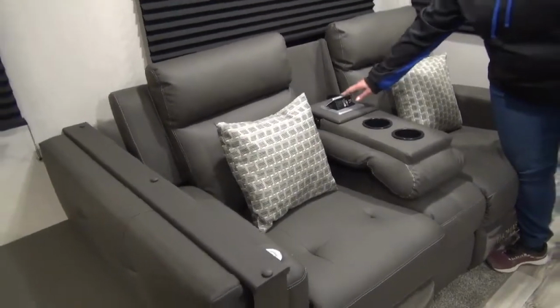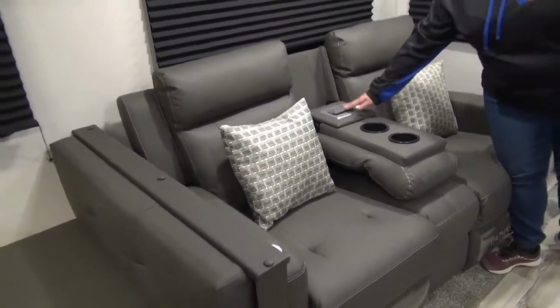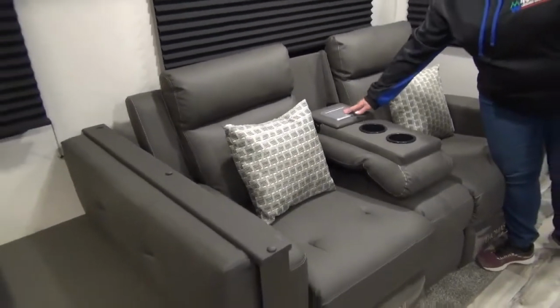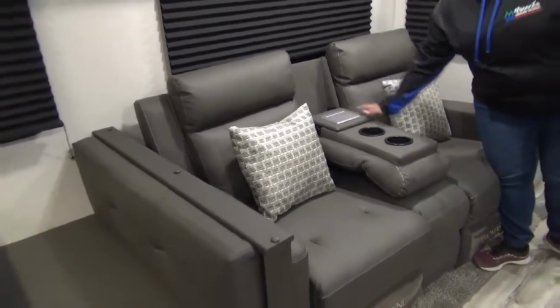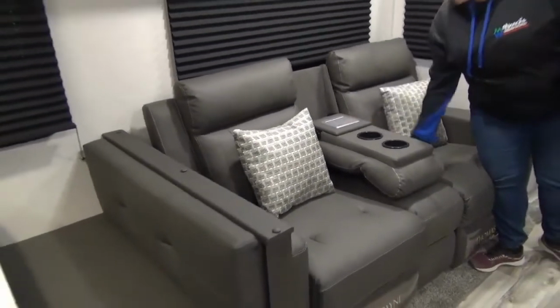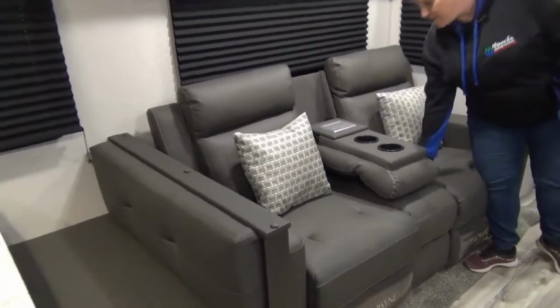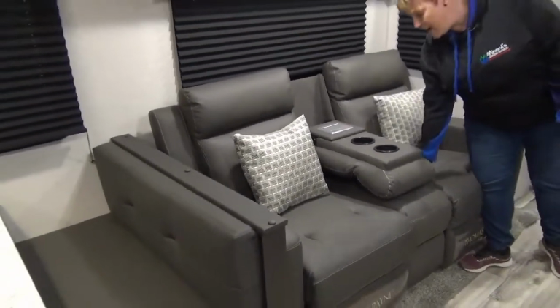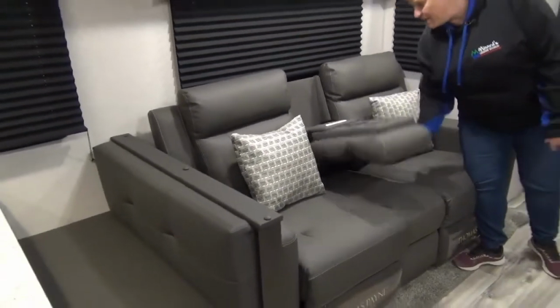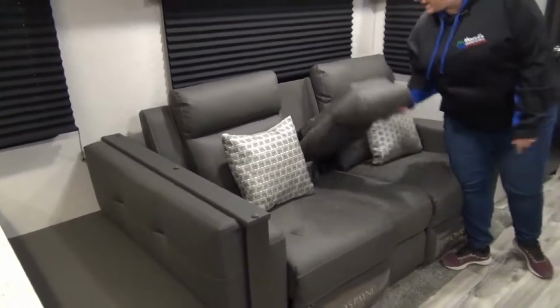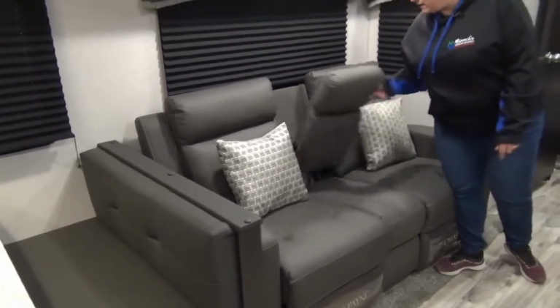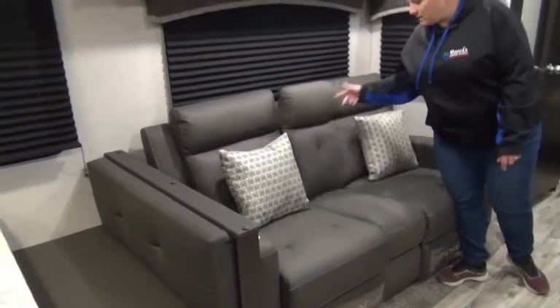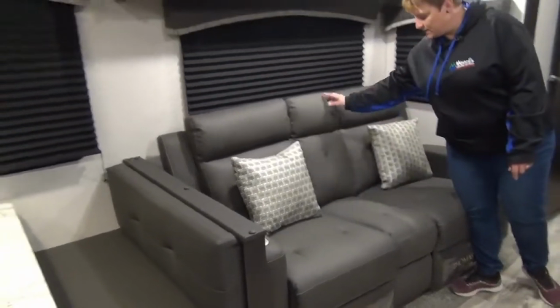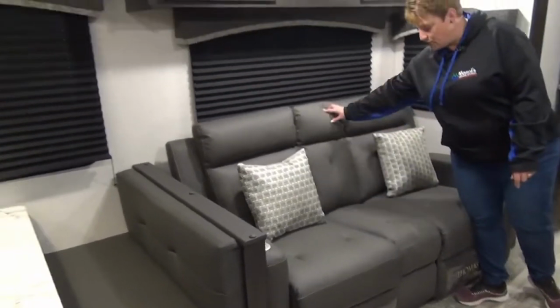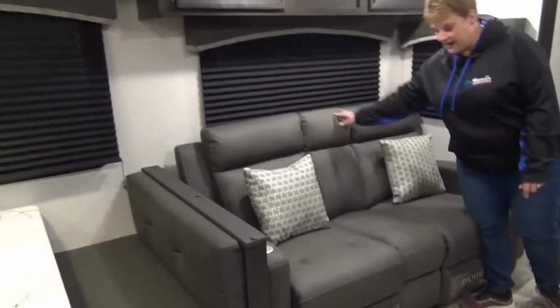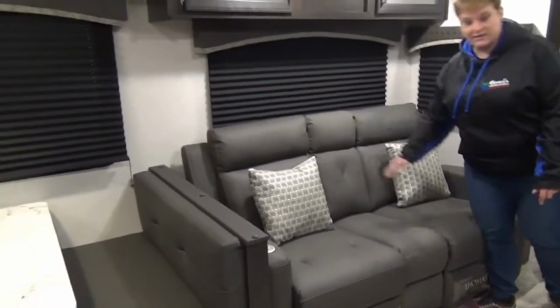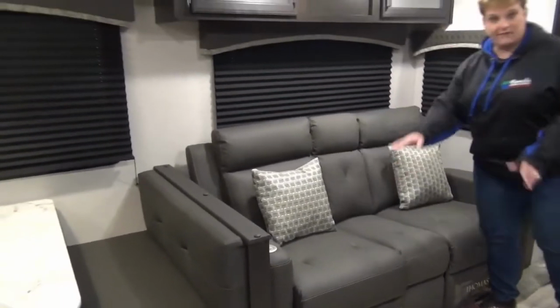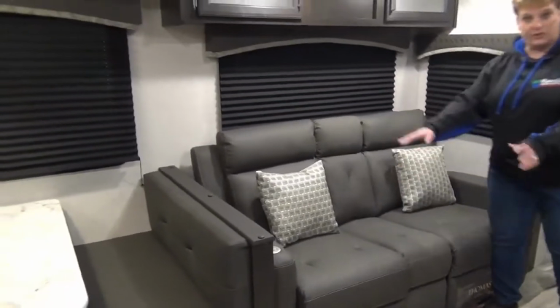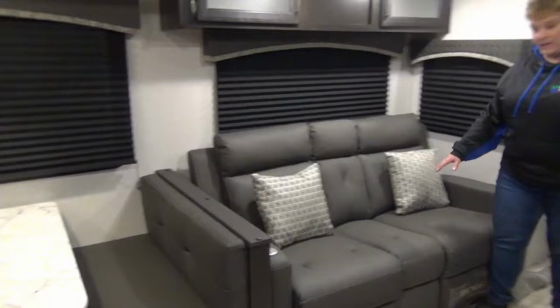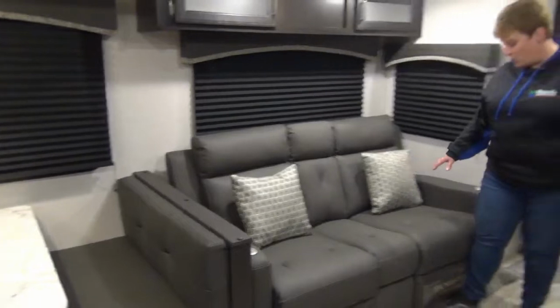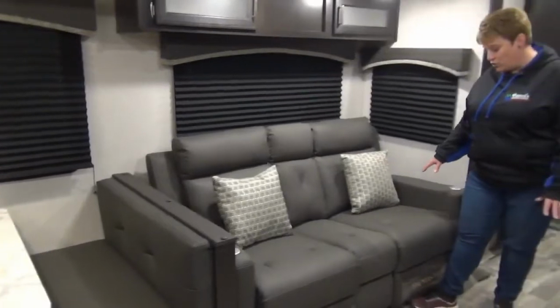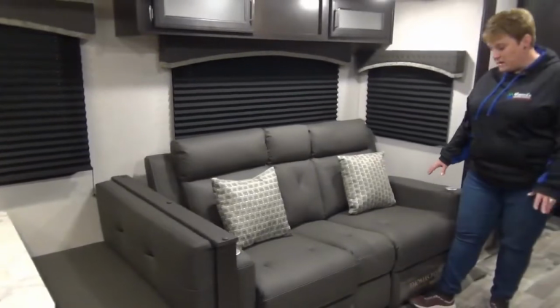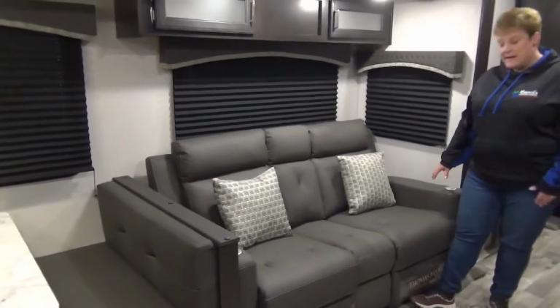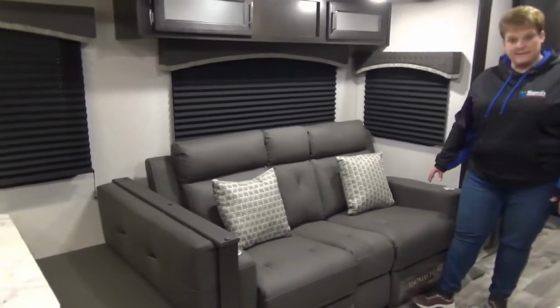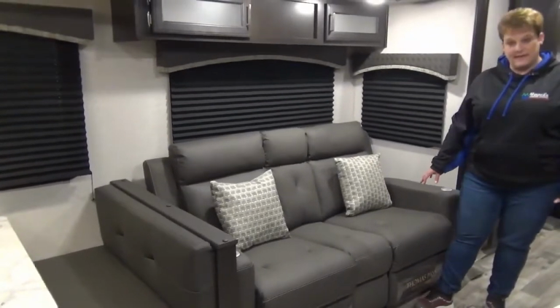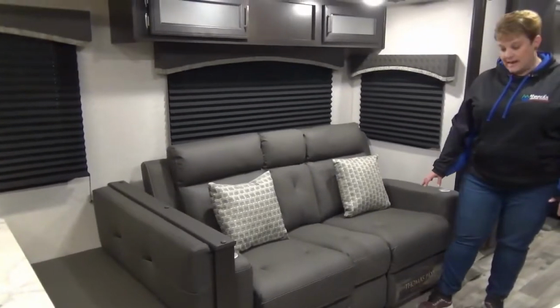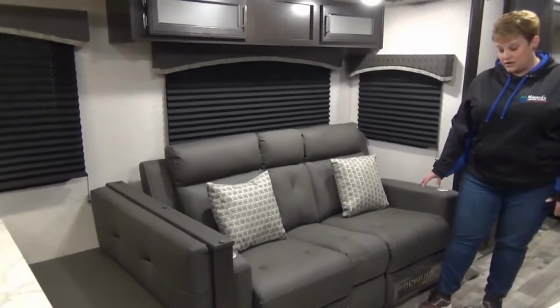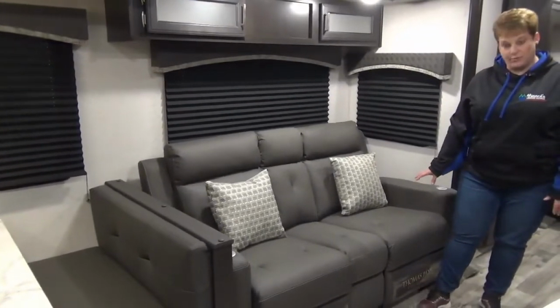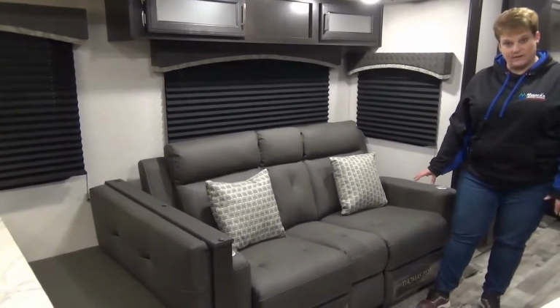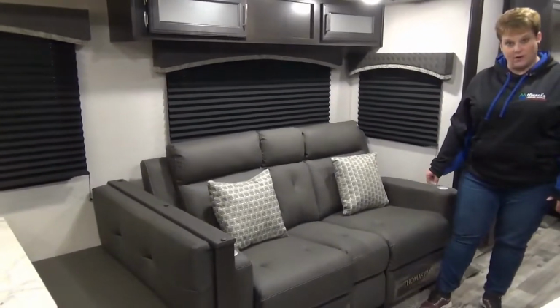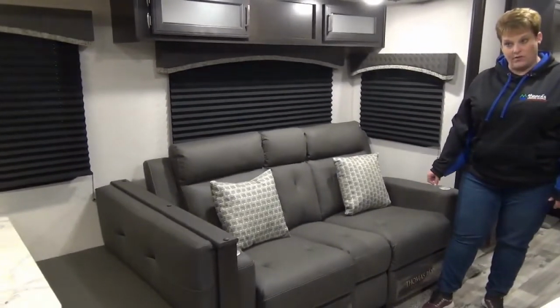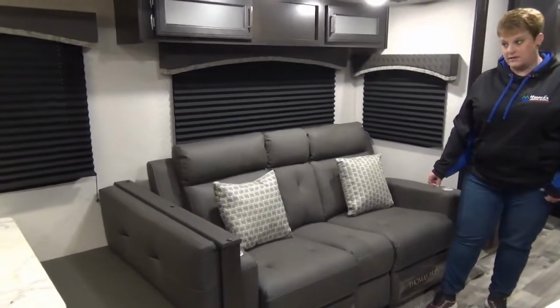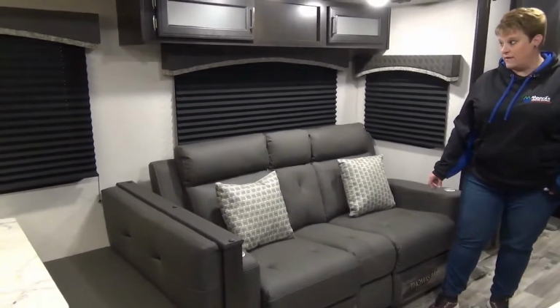You can also flip up the middle so that it gives you a little bit more room to seat an extra person on the sofa.